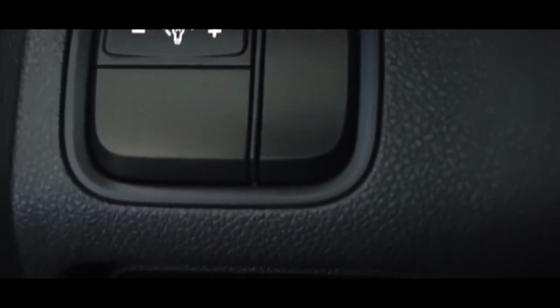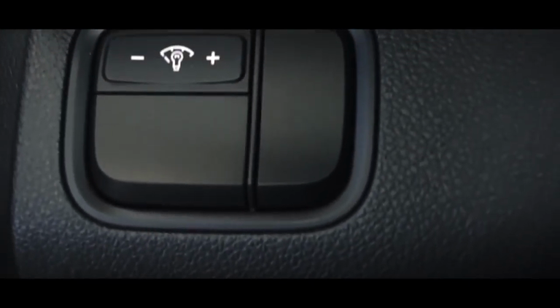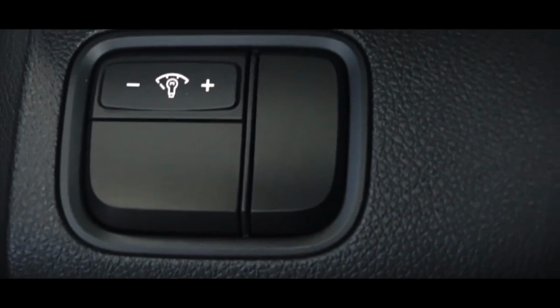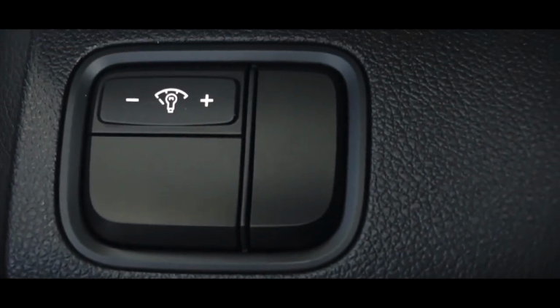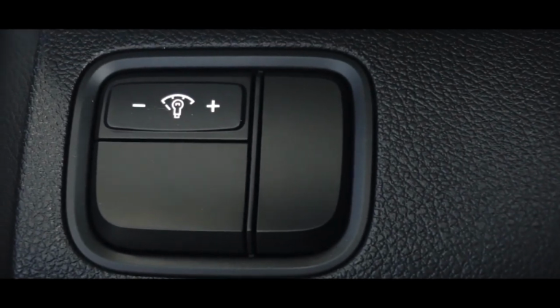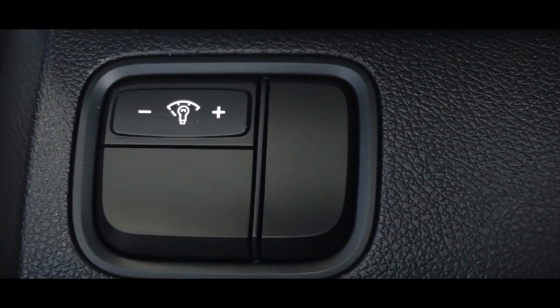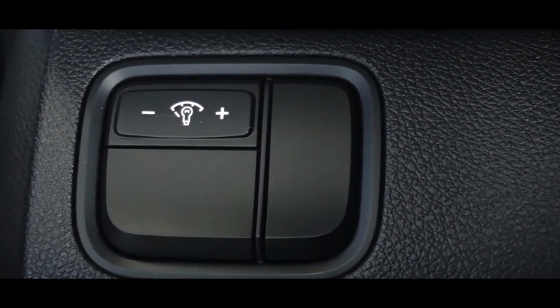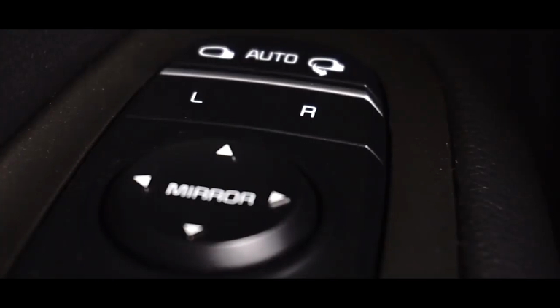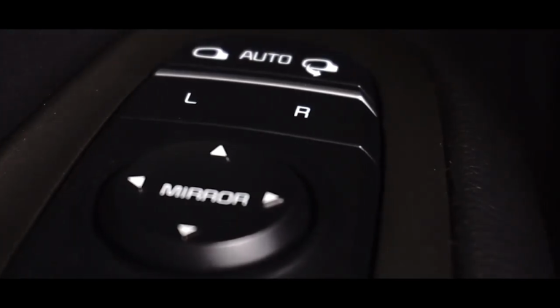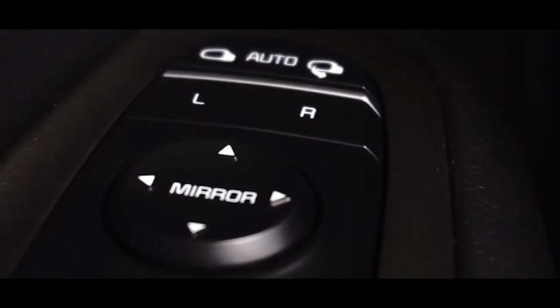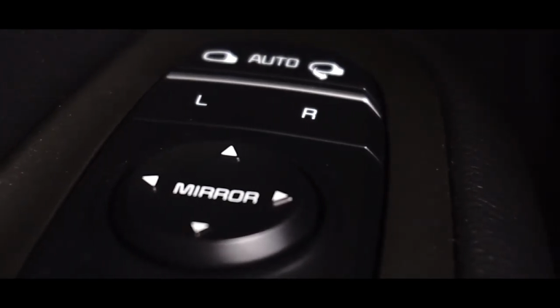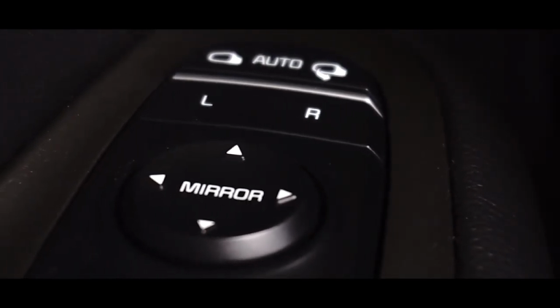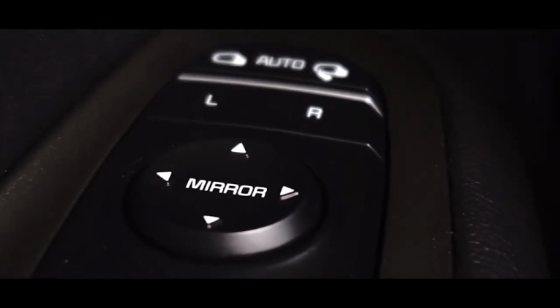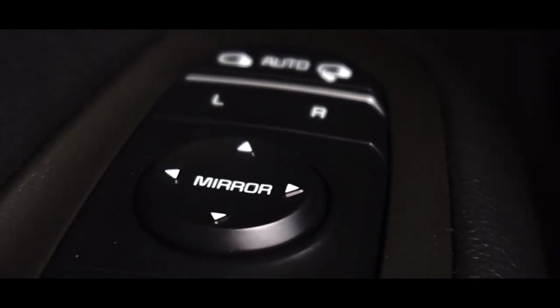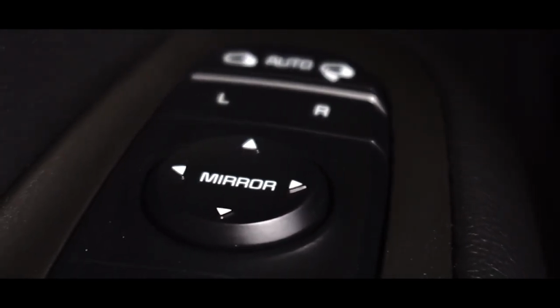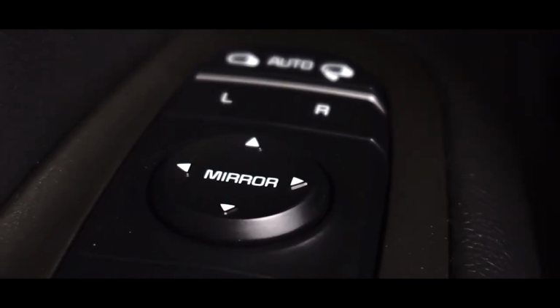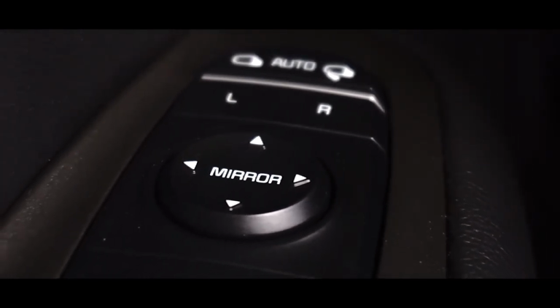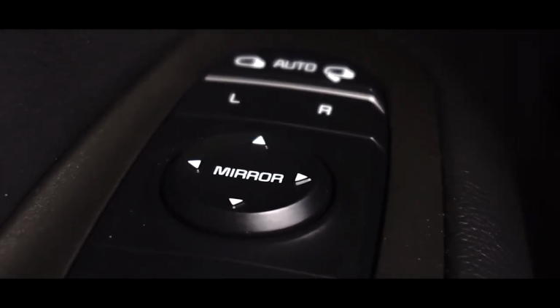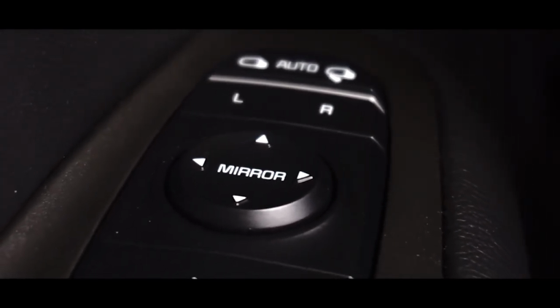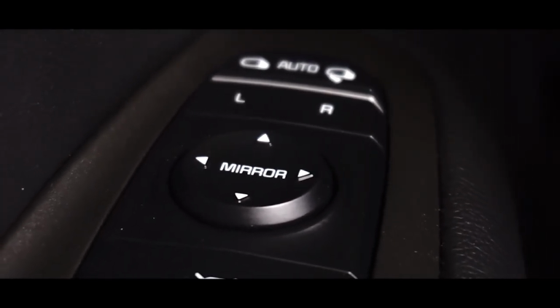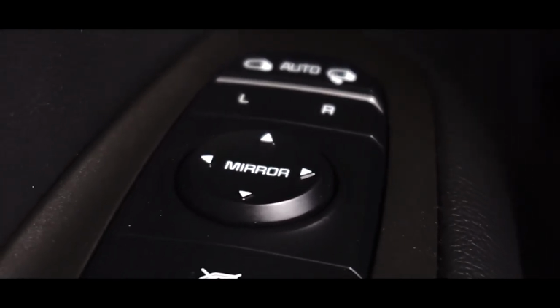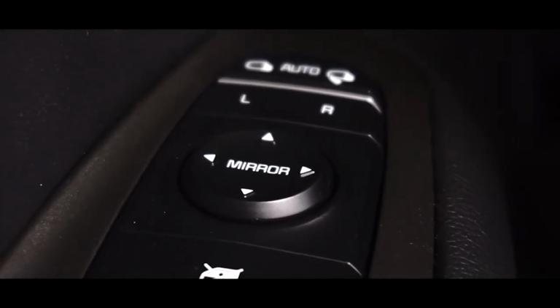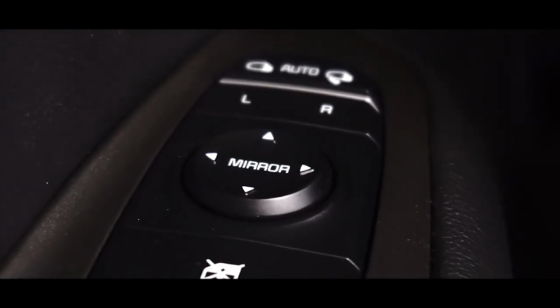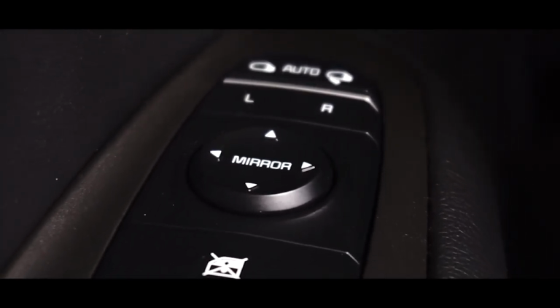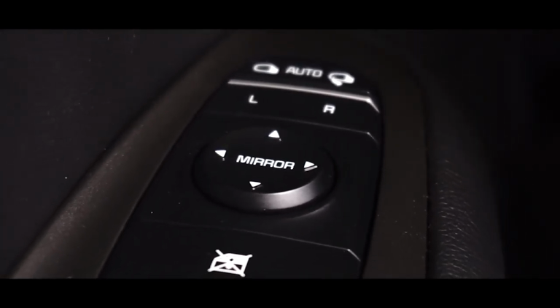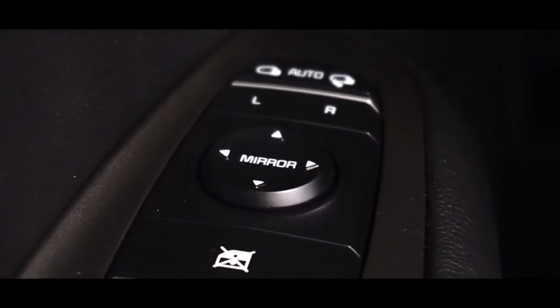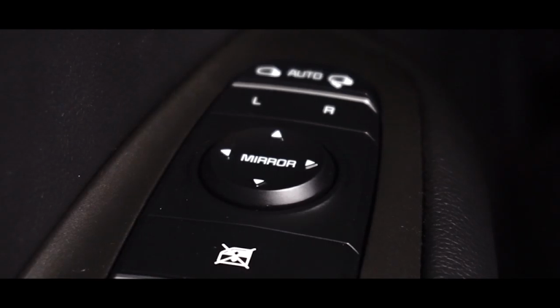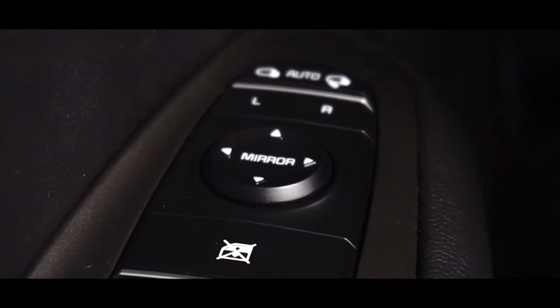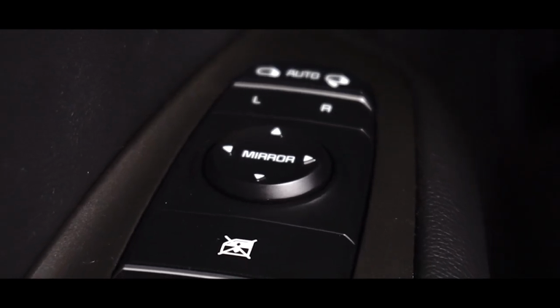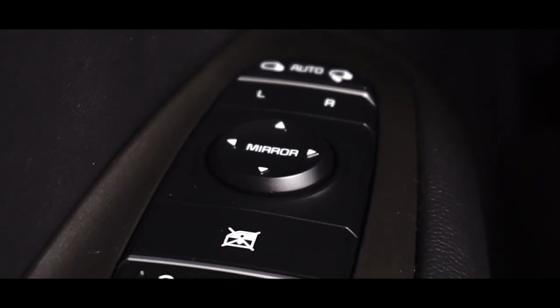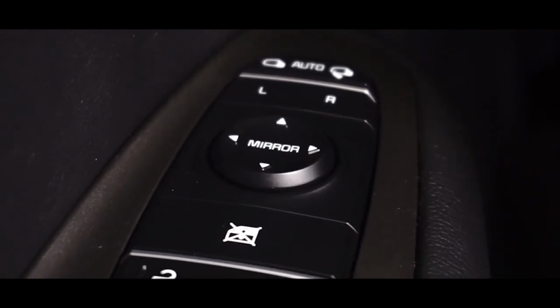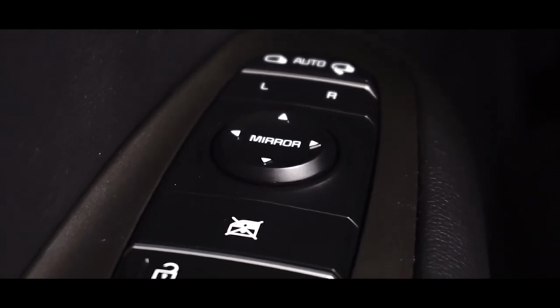Delayed off headlights, one-touch window functionality, power door mirrors and heated door mirrors, and power windows.